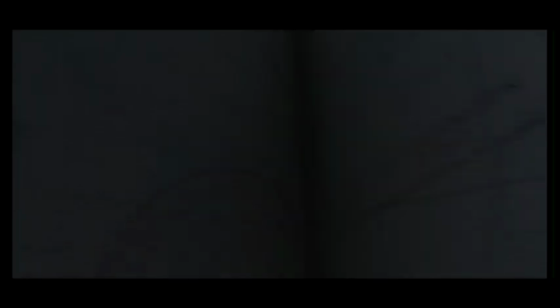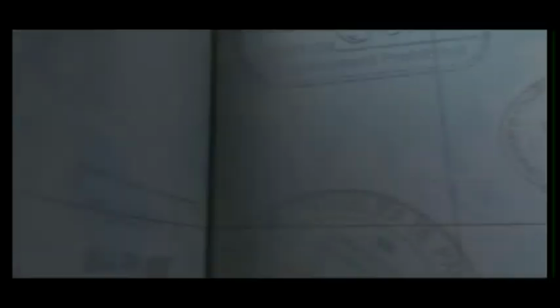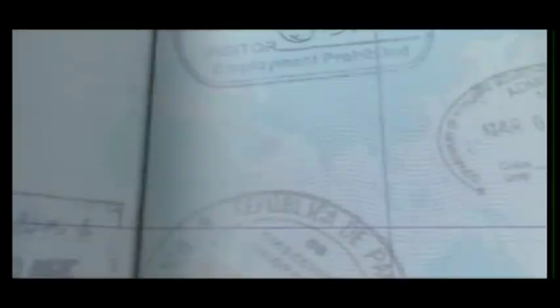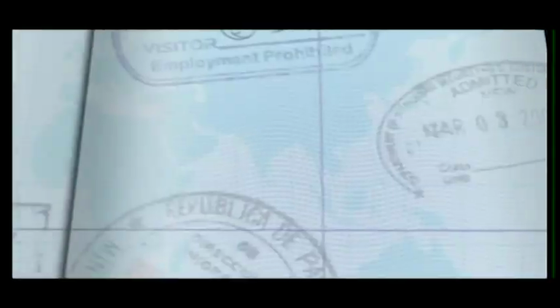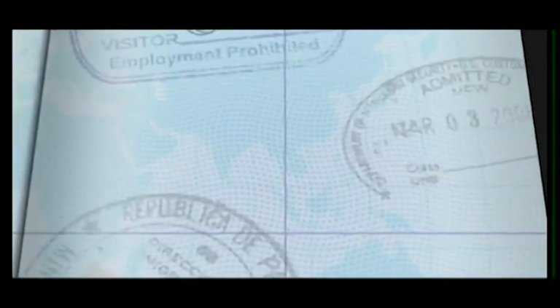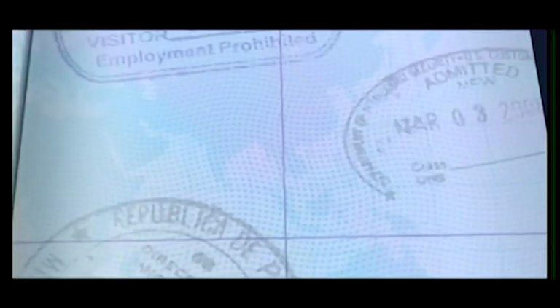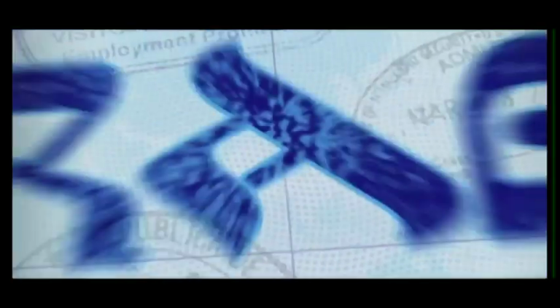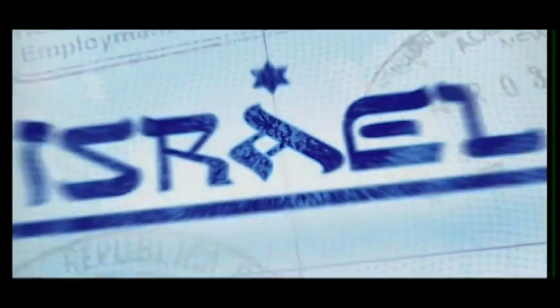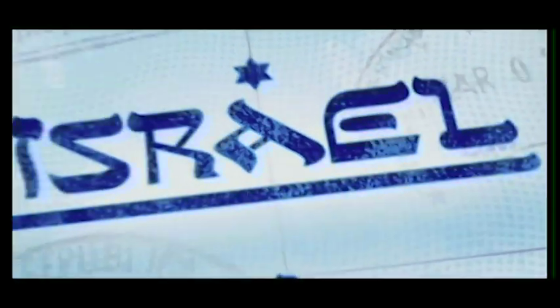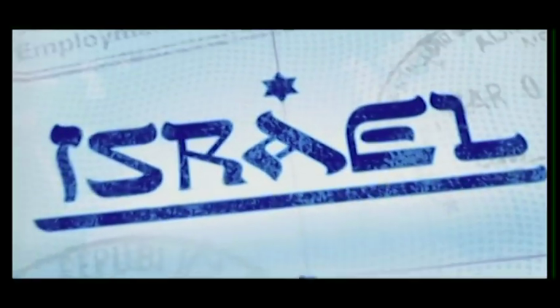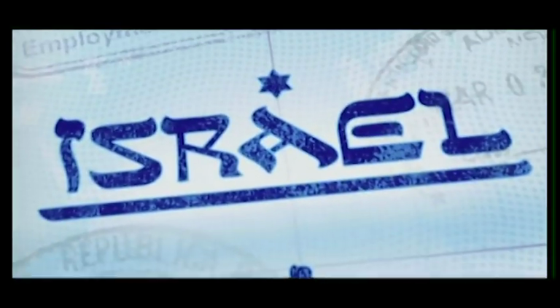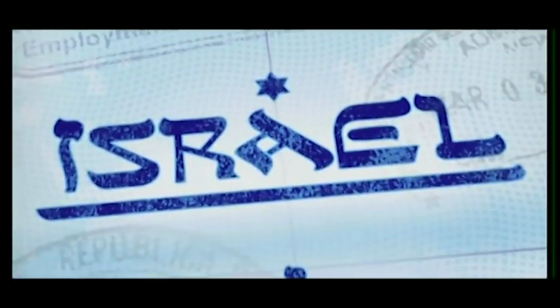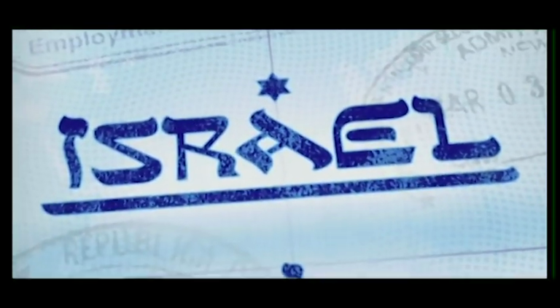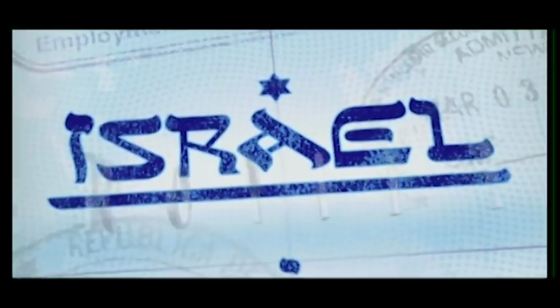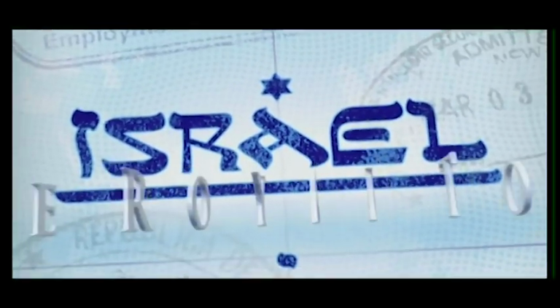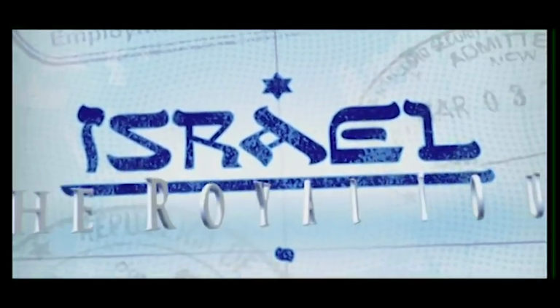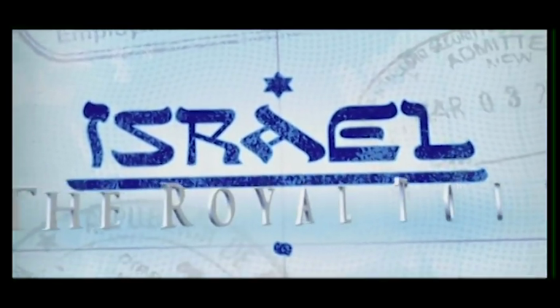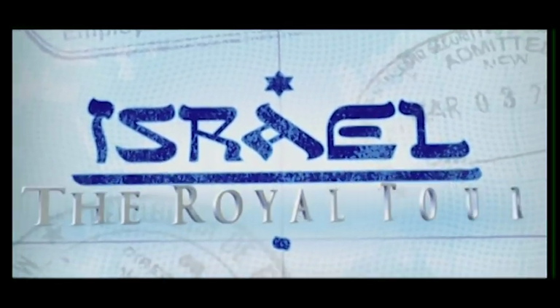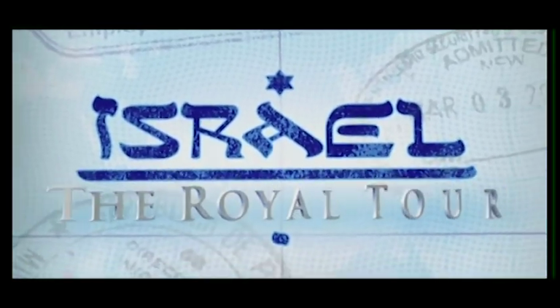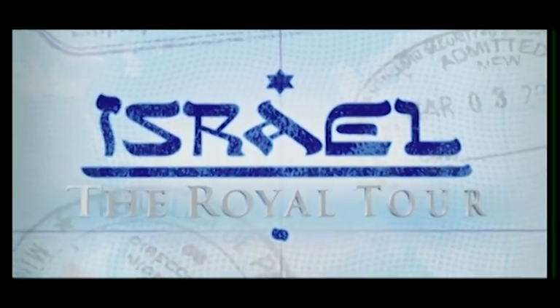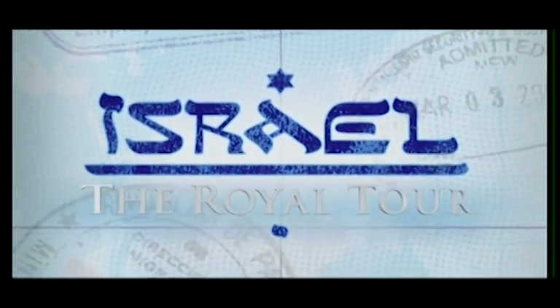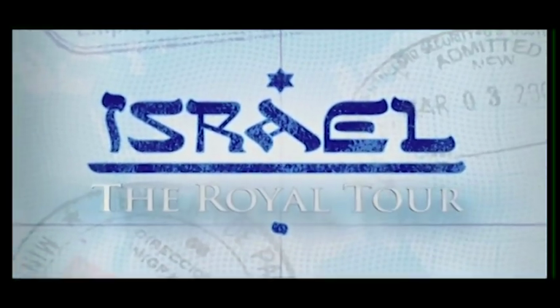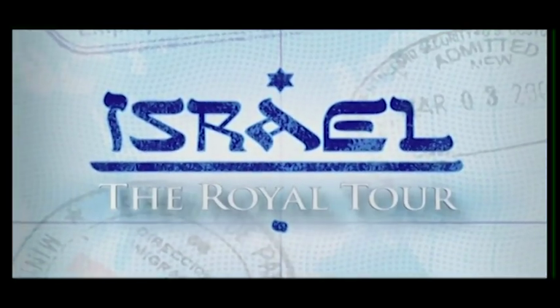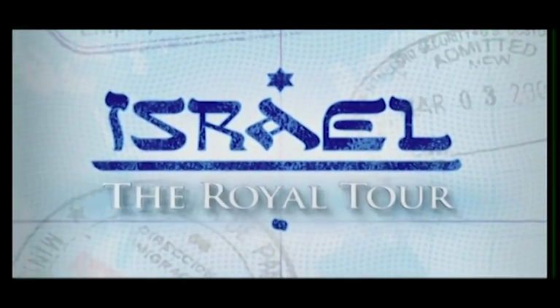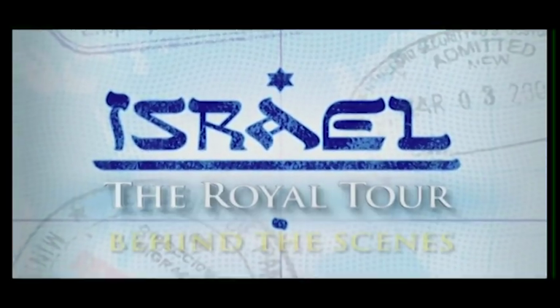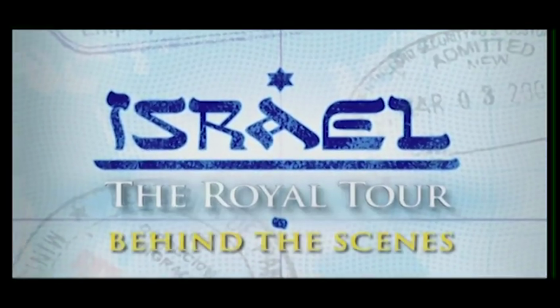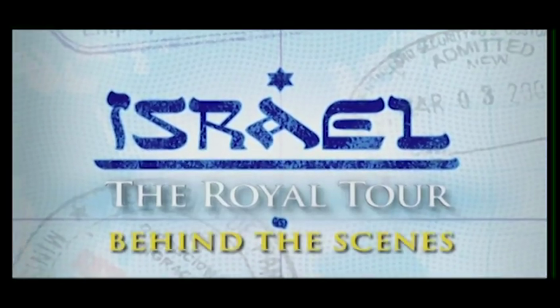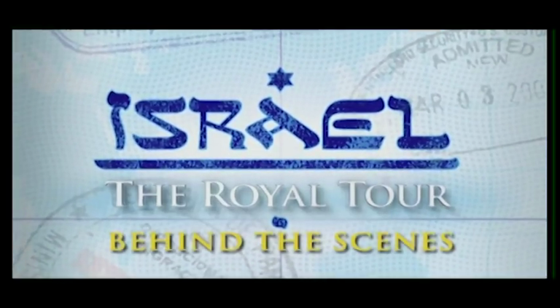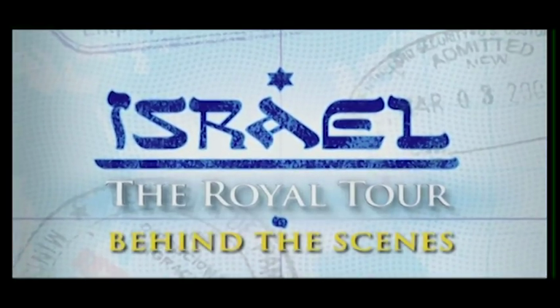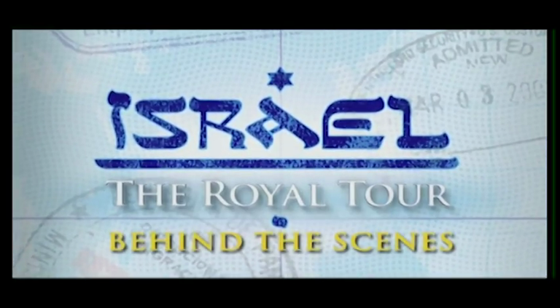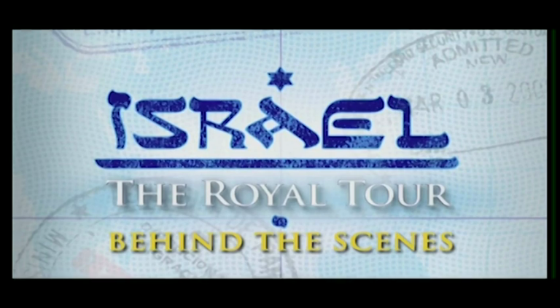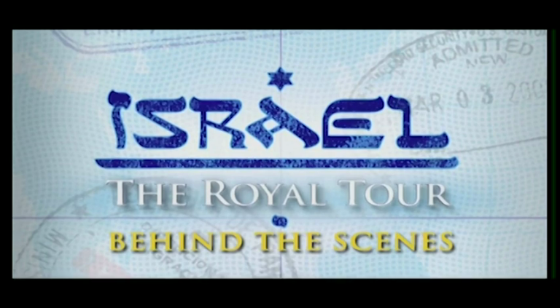This is a behind-the-scenes look at Israel, the Royal Tour.